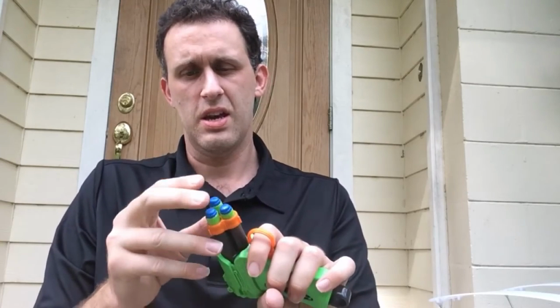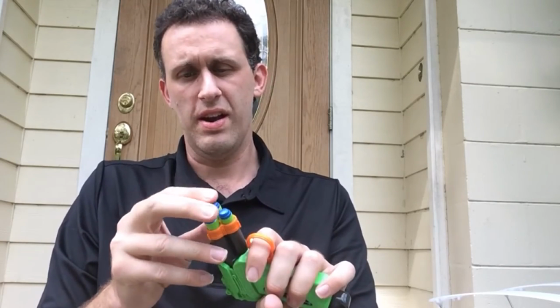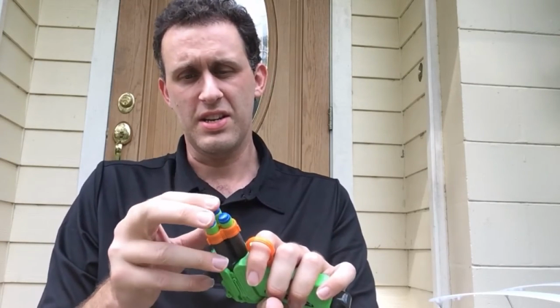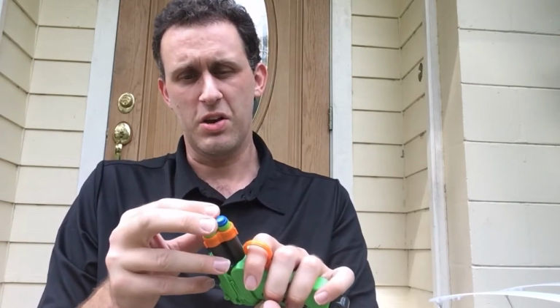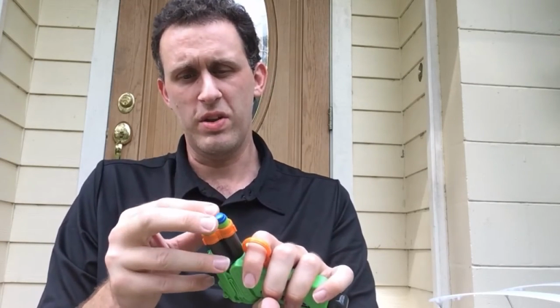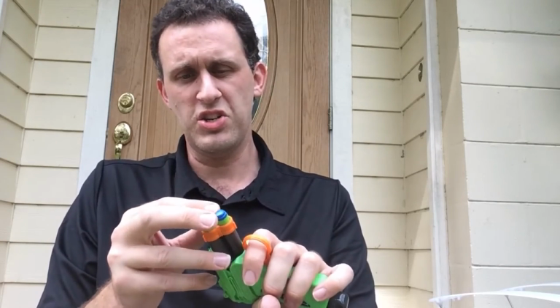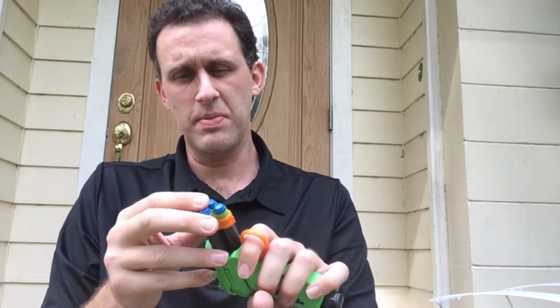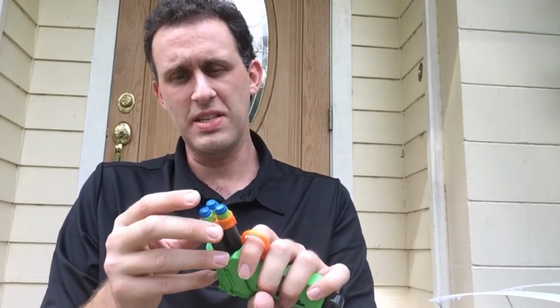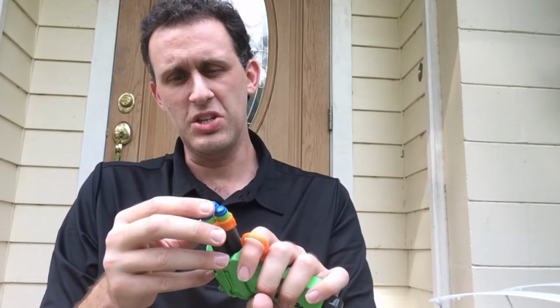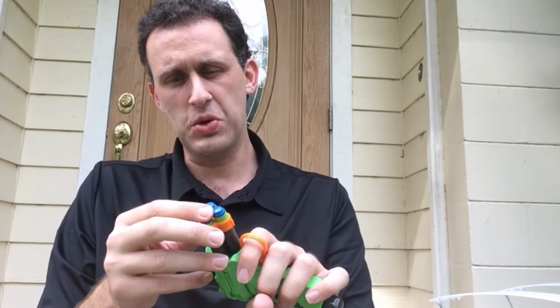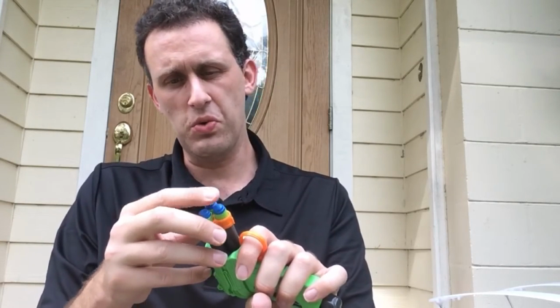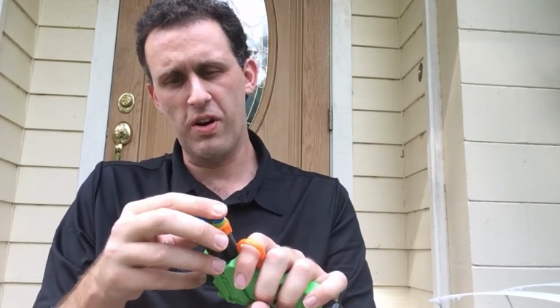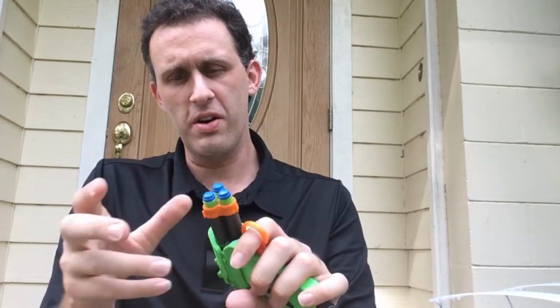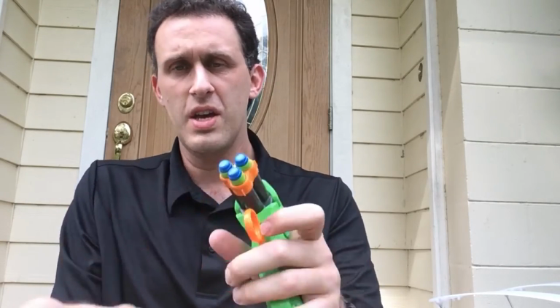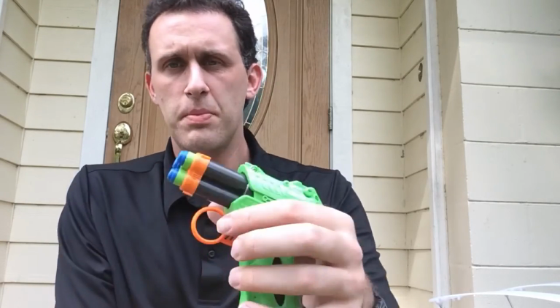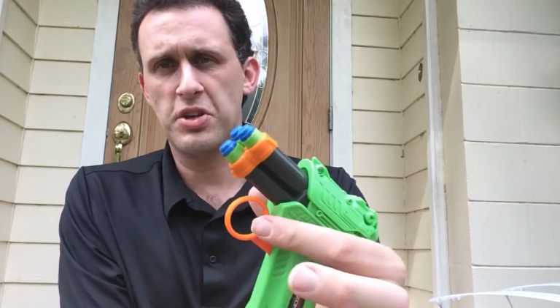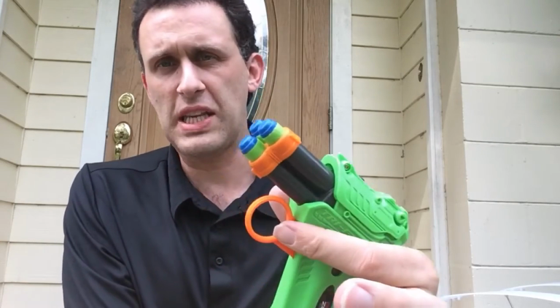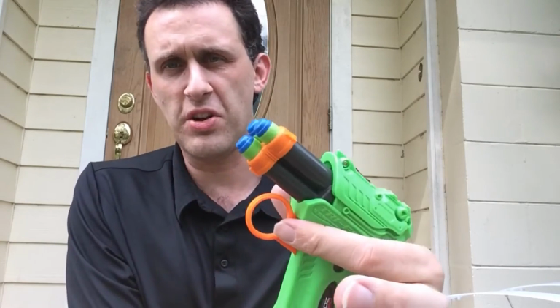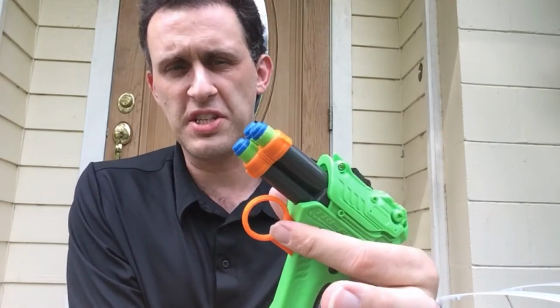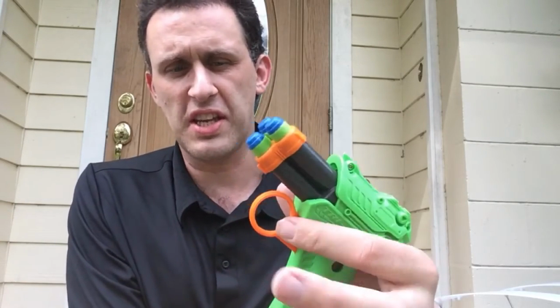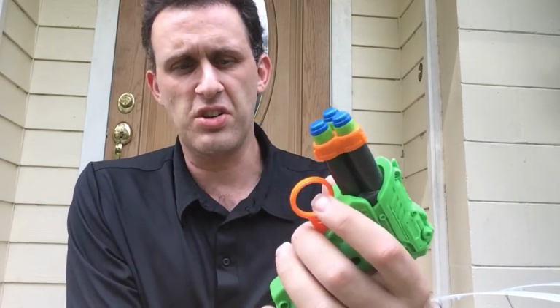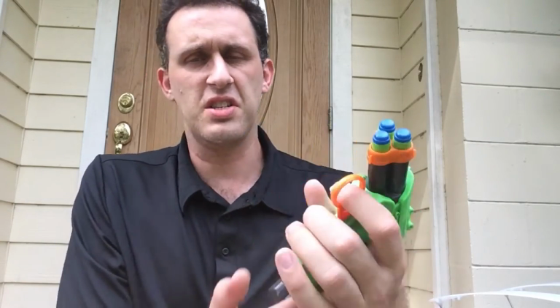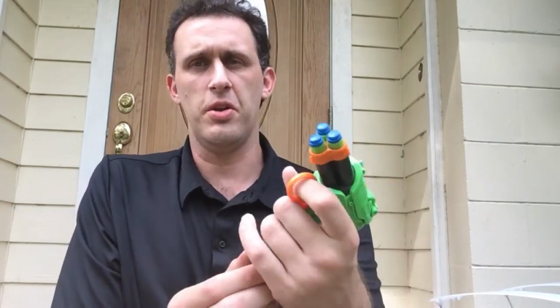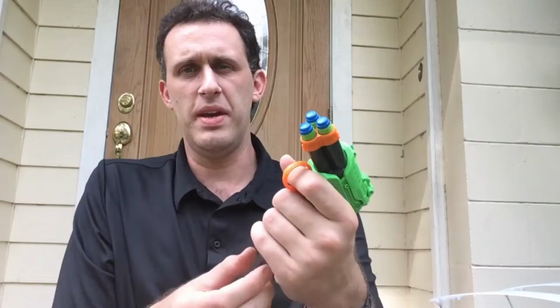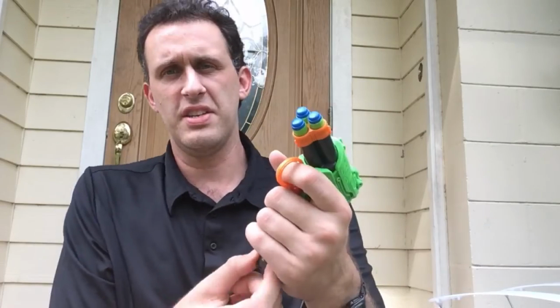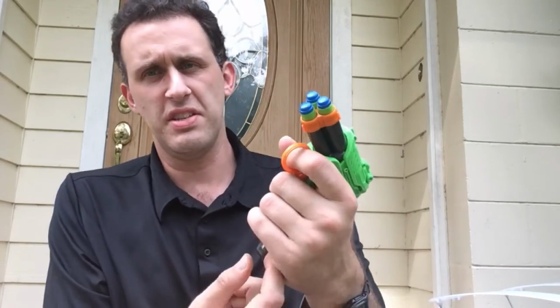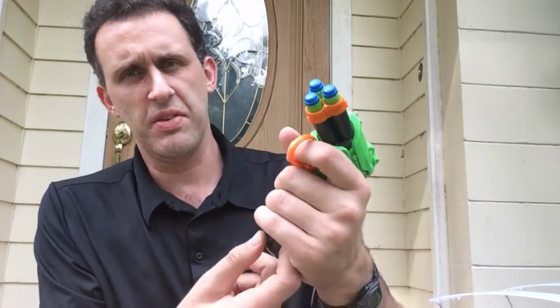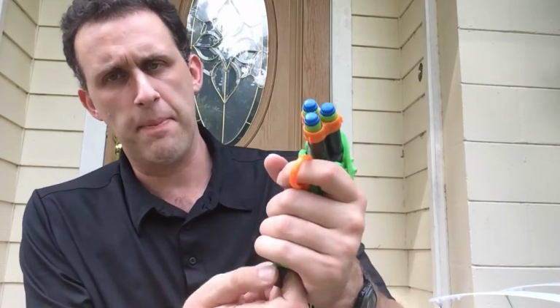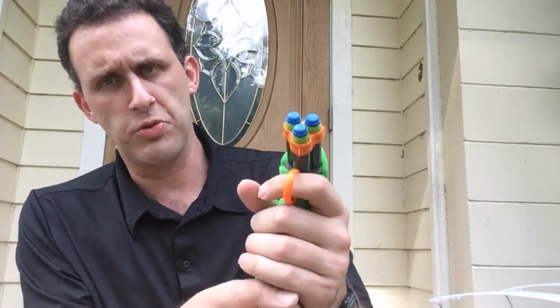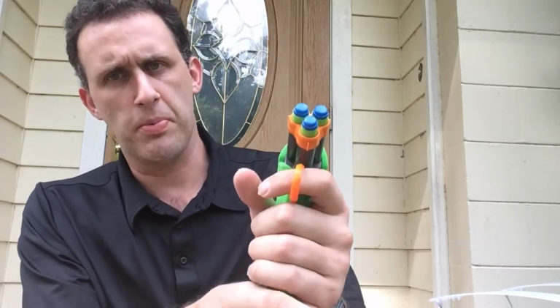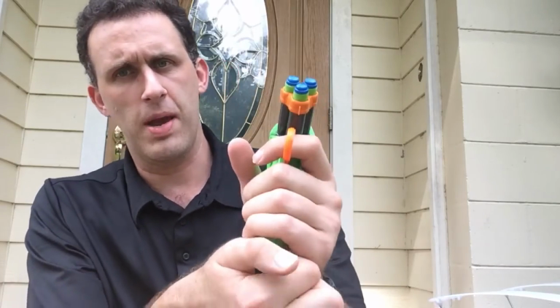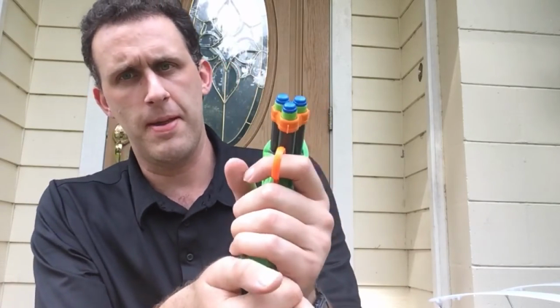I don't want to jam these in too far, but you can see the darts stick out just a little bit. Let's see what happens when you prime it.